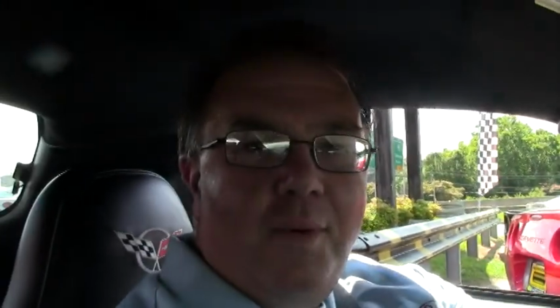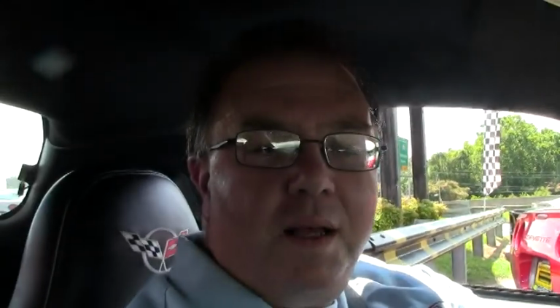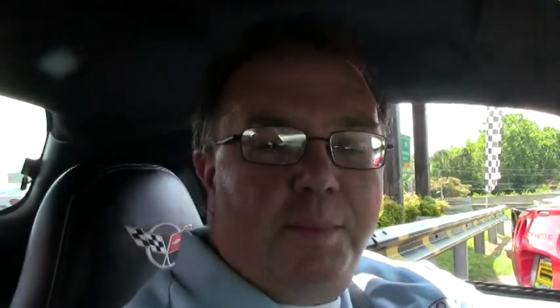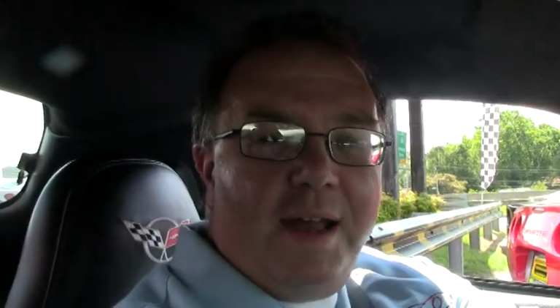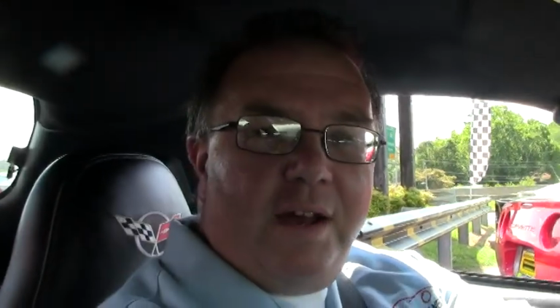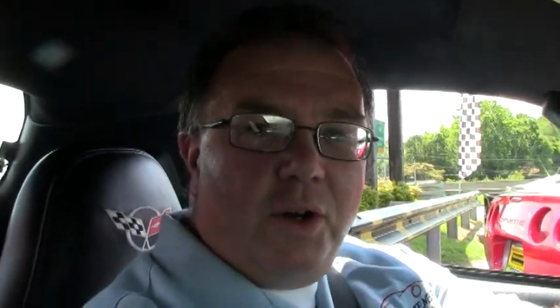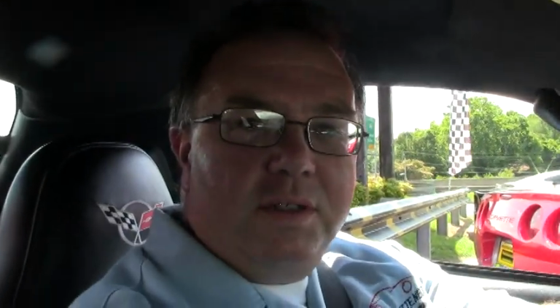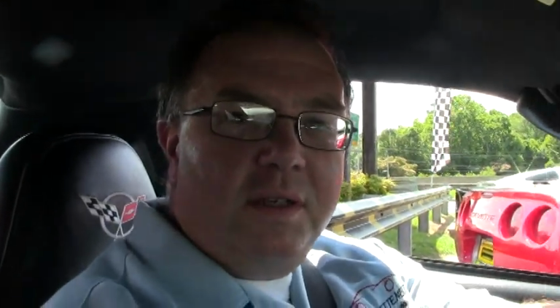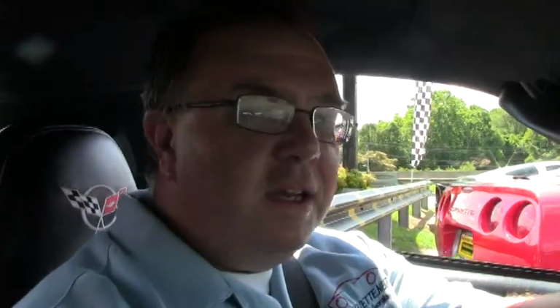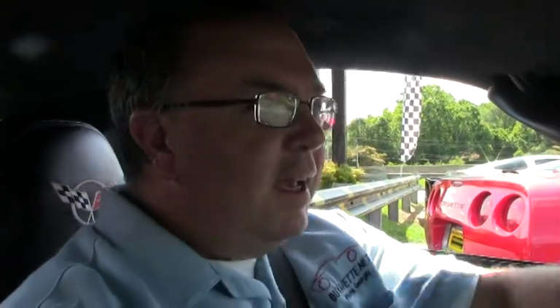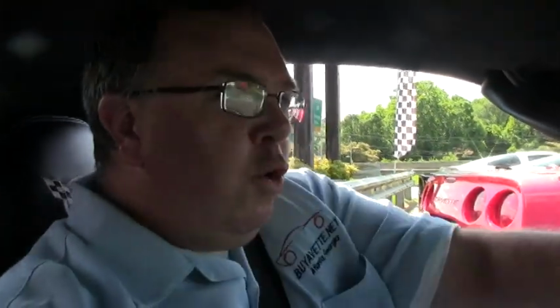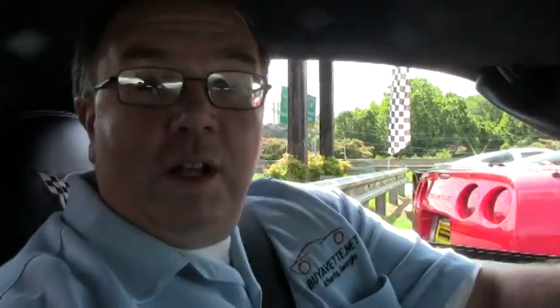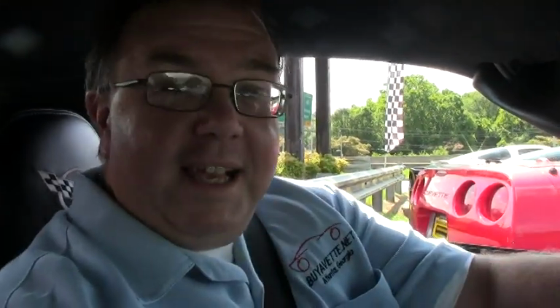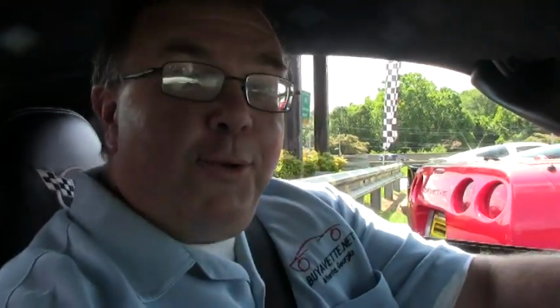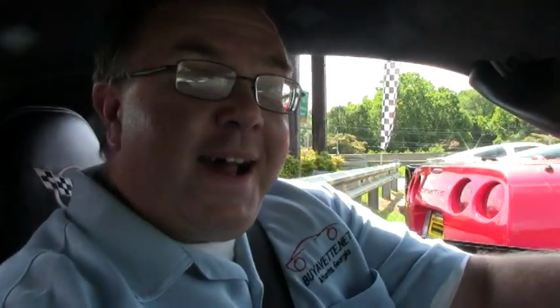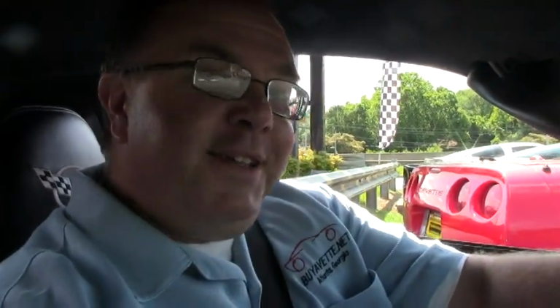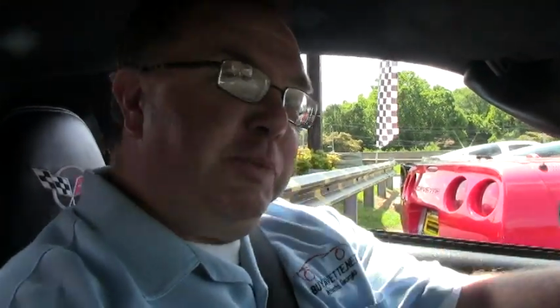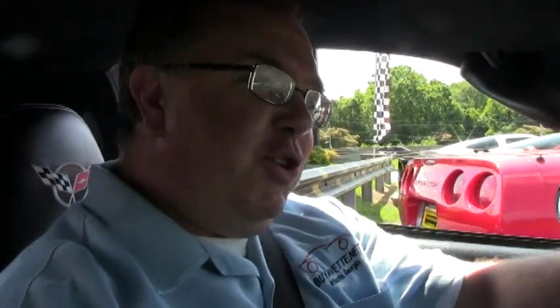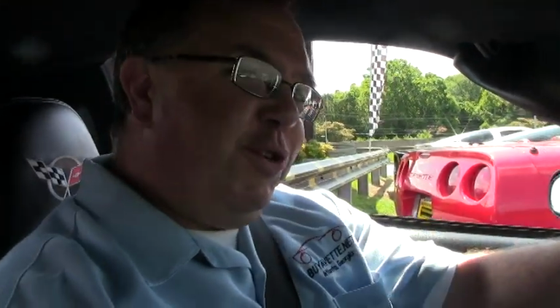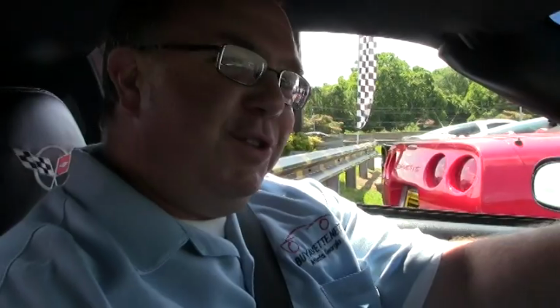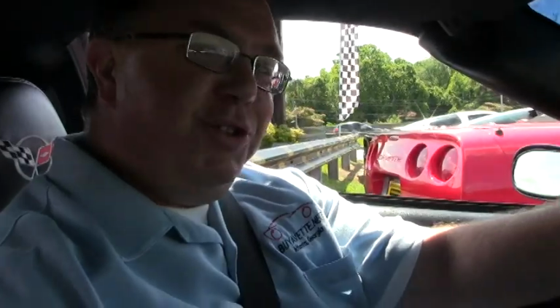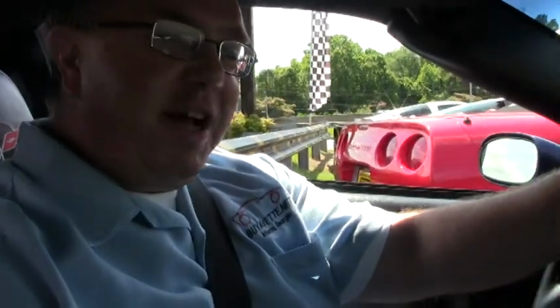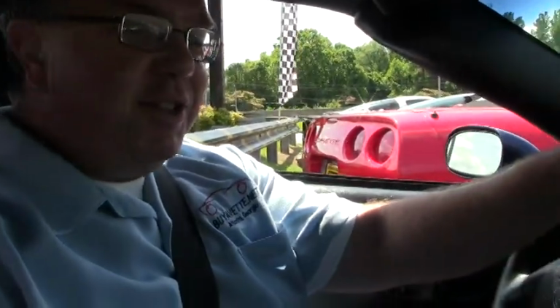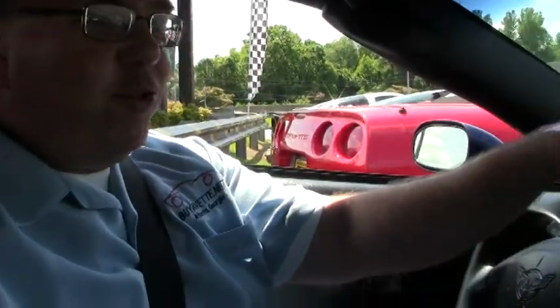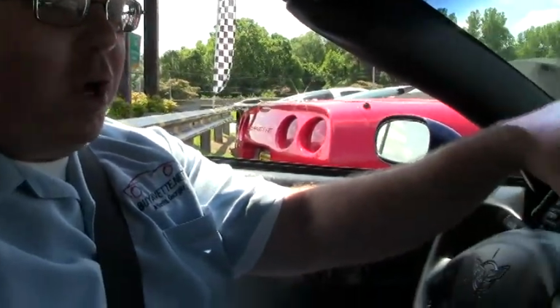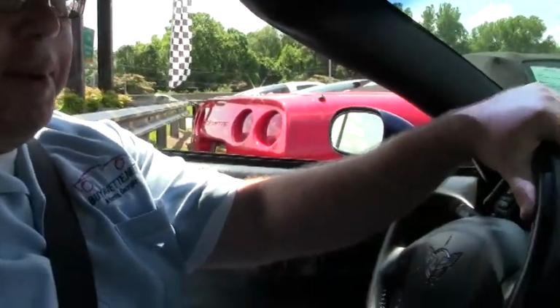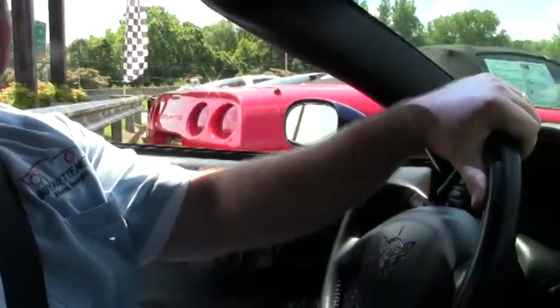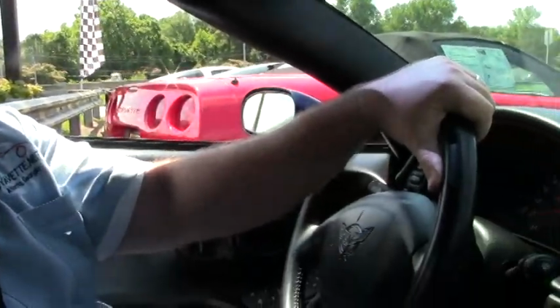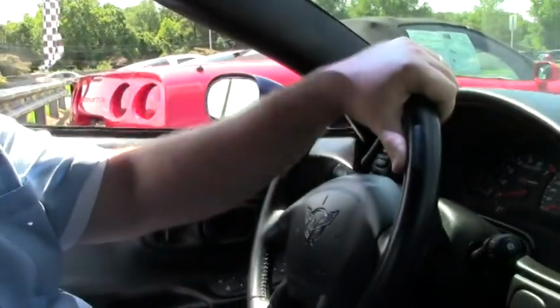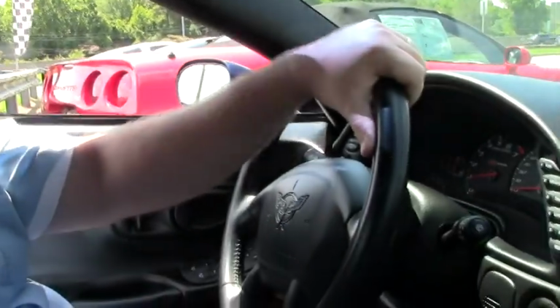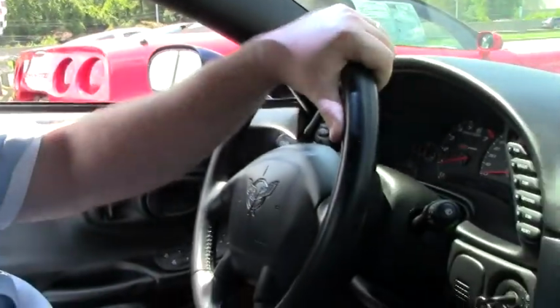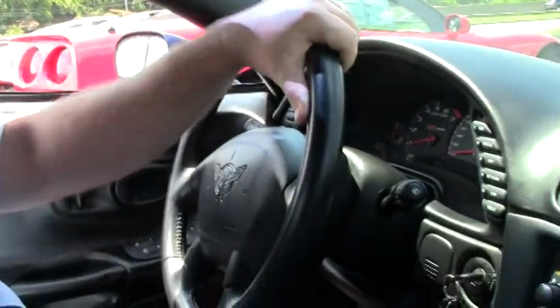Welcome to BioVet, folks. We're going to take a ride in this beautiful 2004 Commemorative Edition Z06.